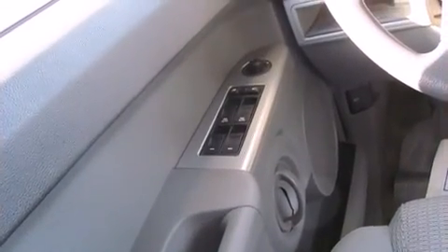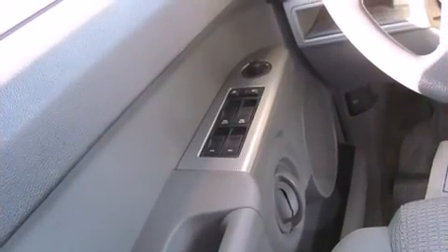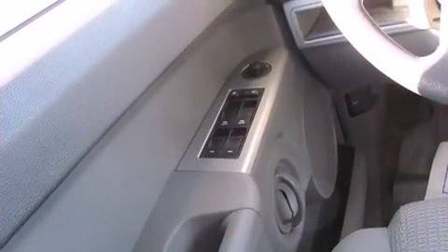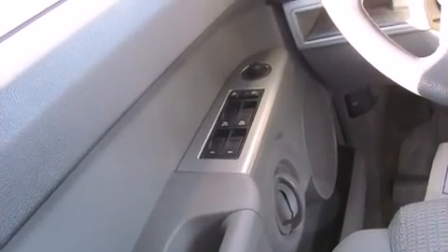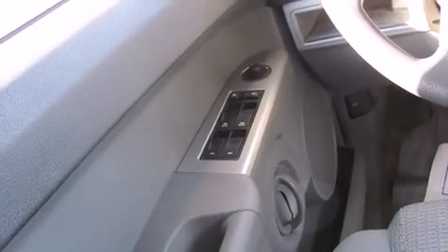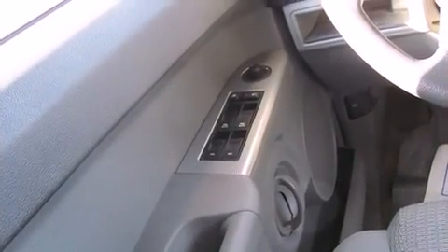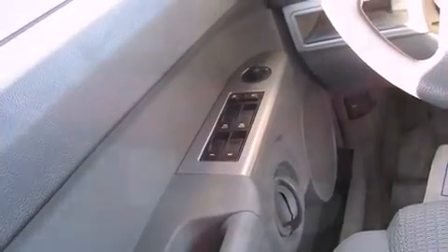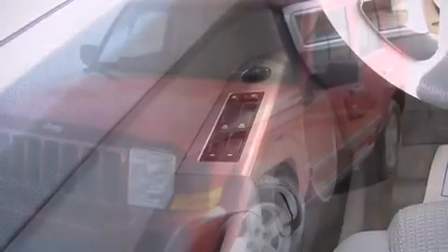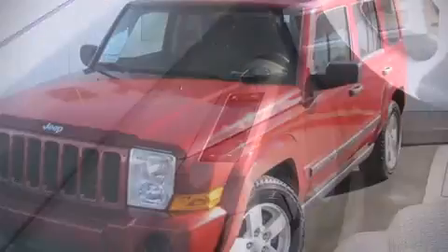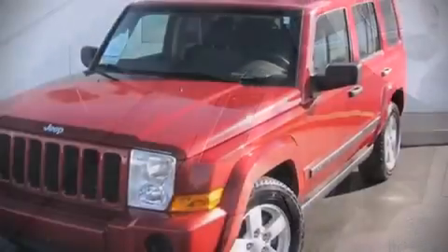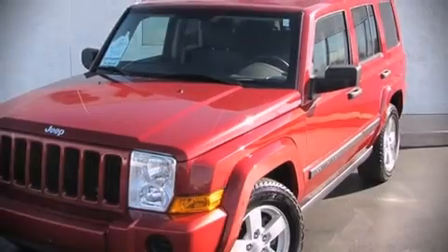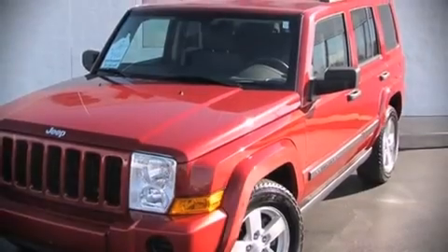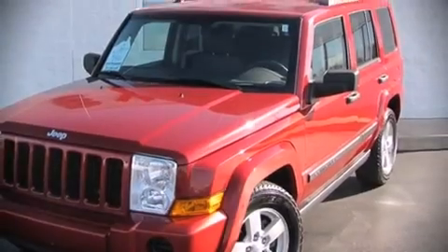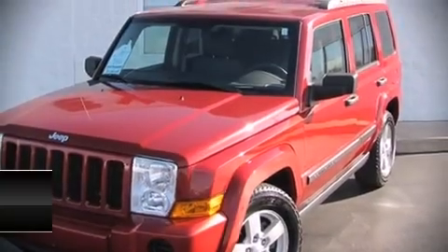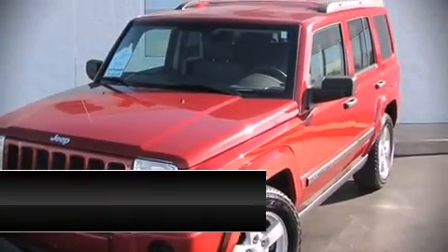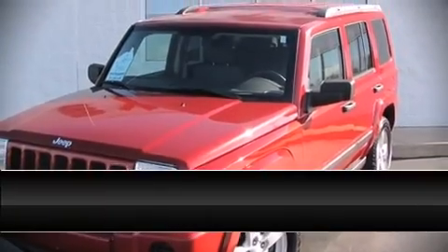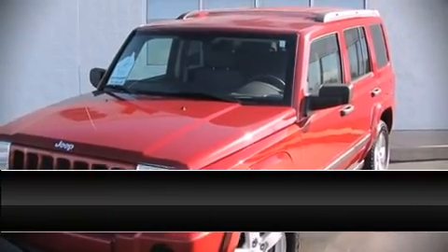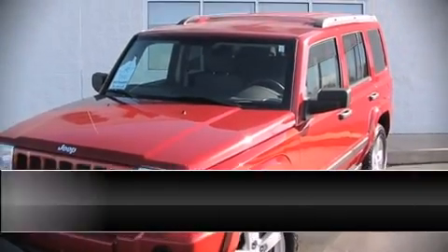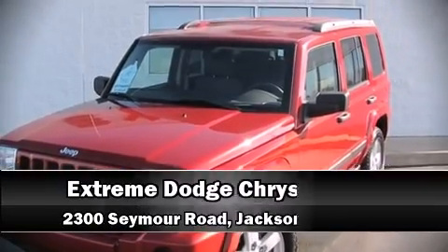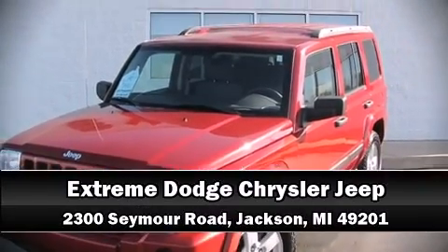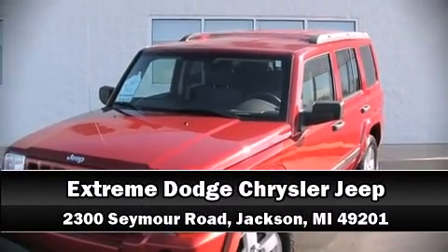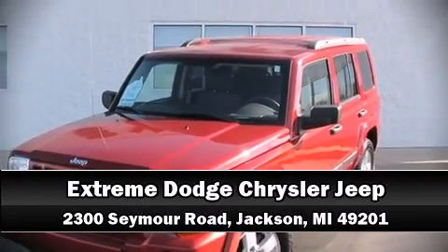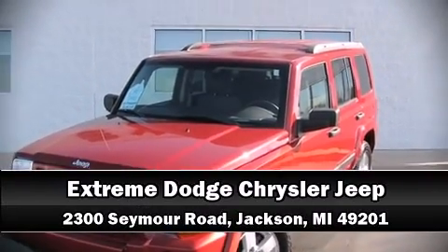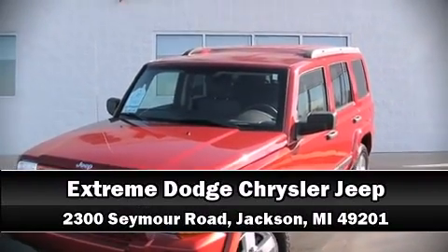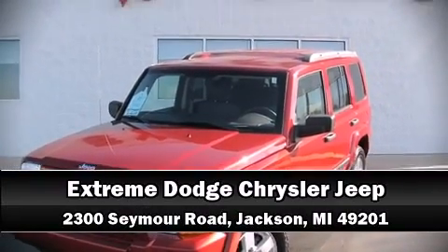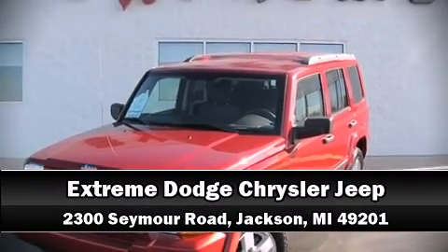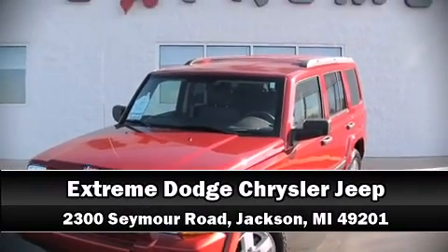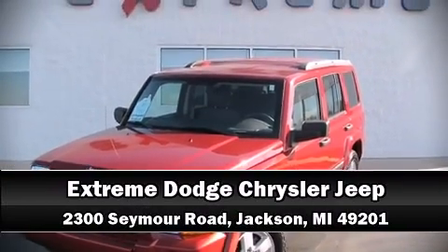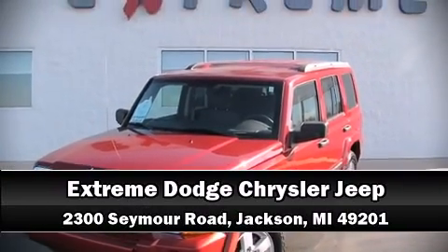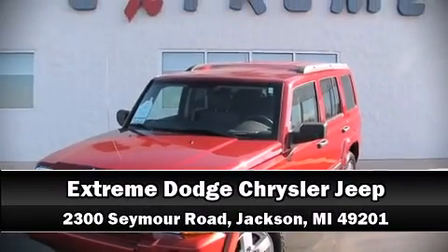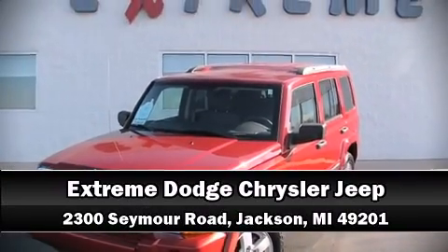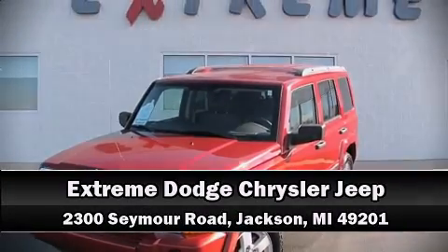We'd love to show you this vehicle in person. Call to schedule a test drive today. Have a great day. We'll see you next time.